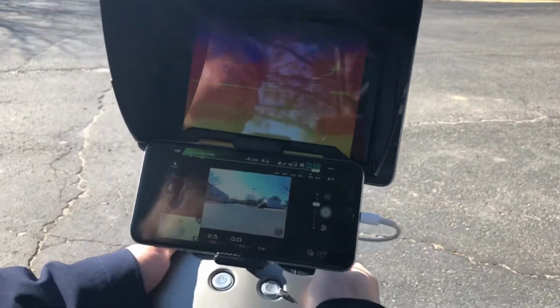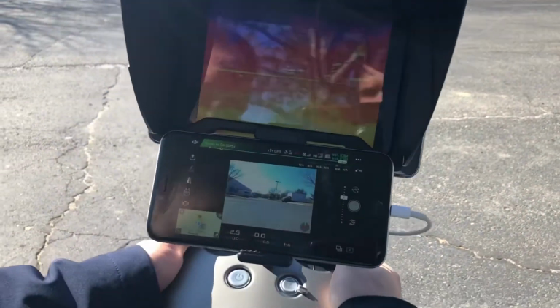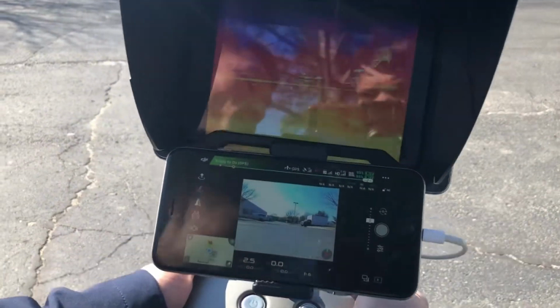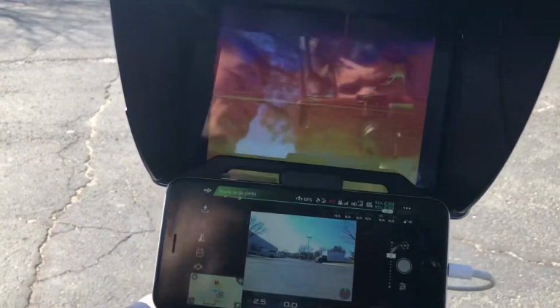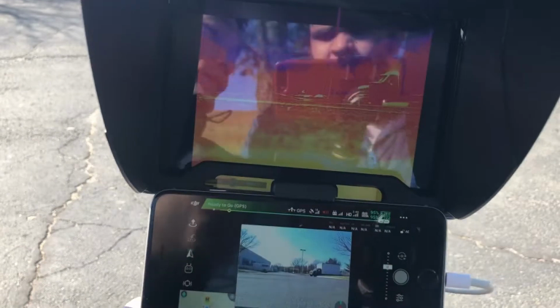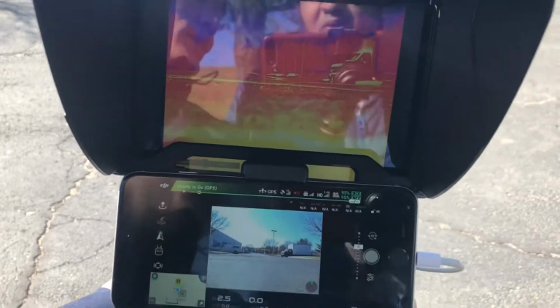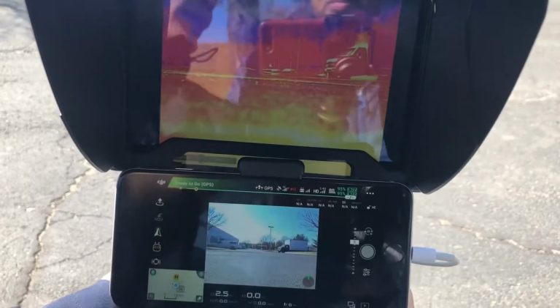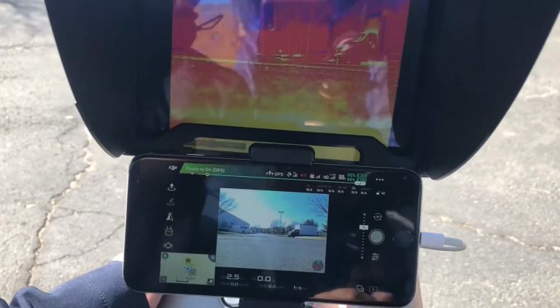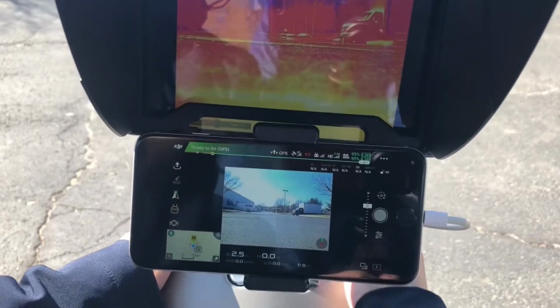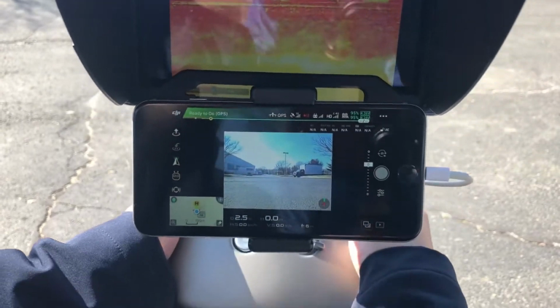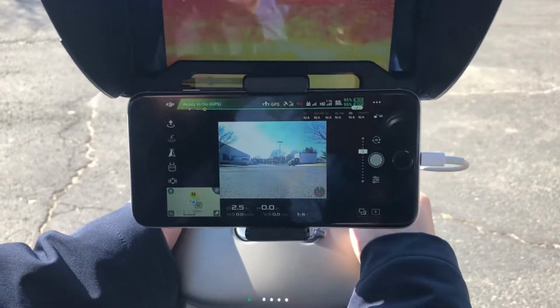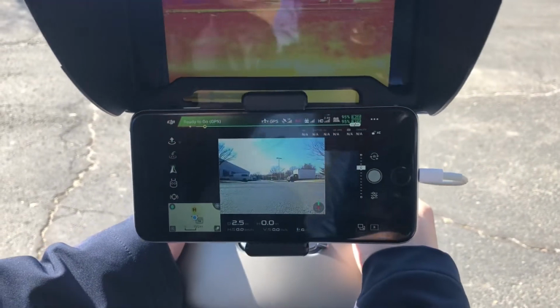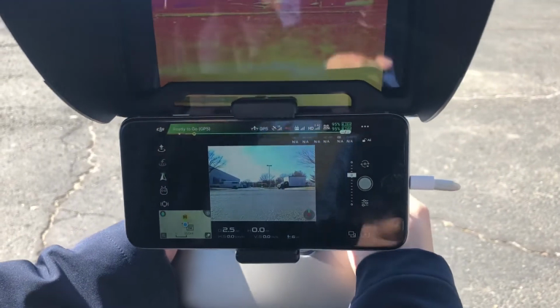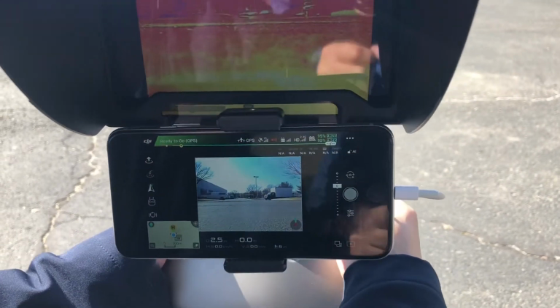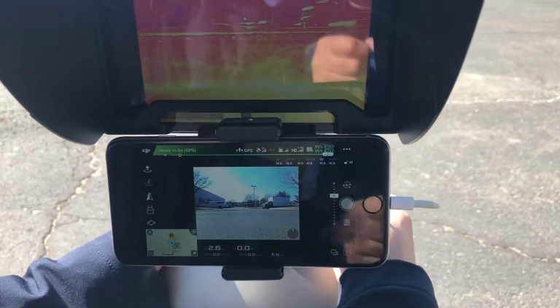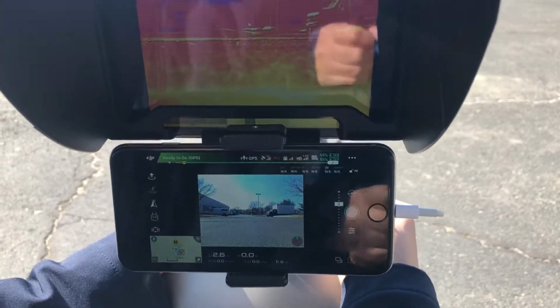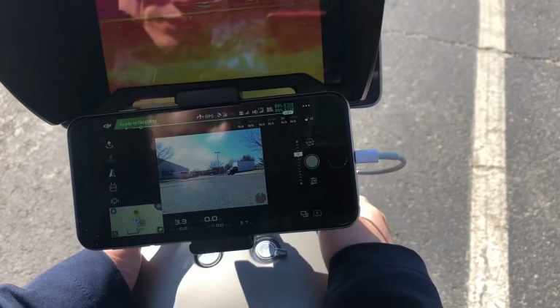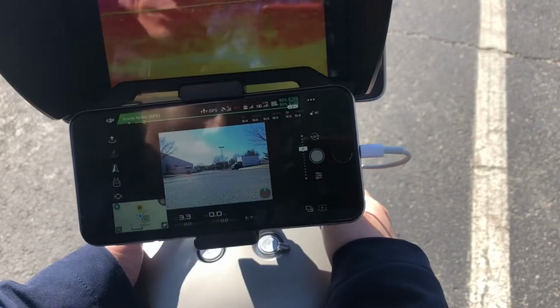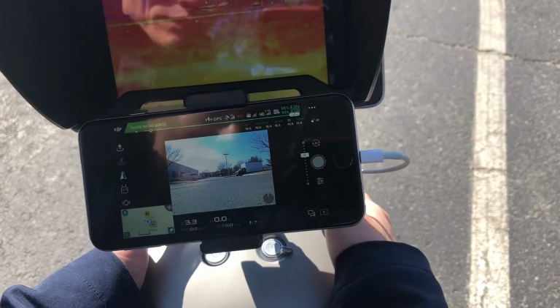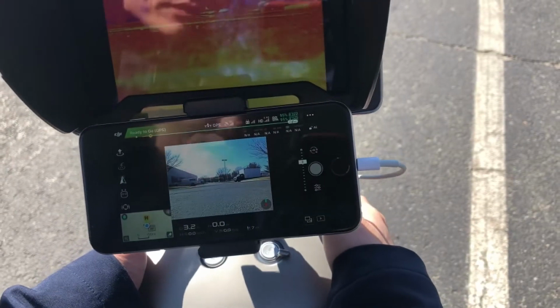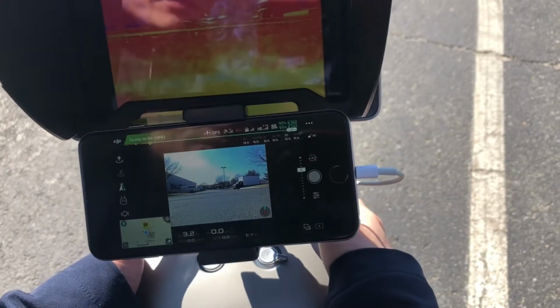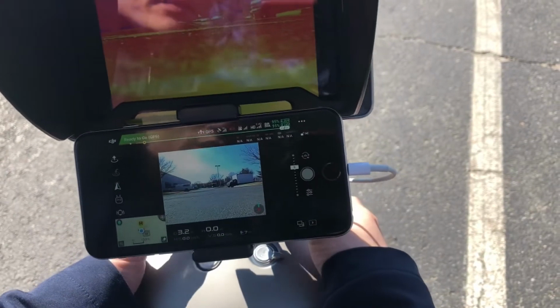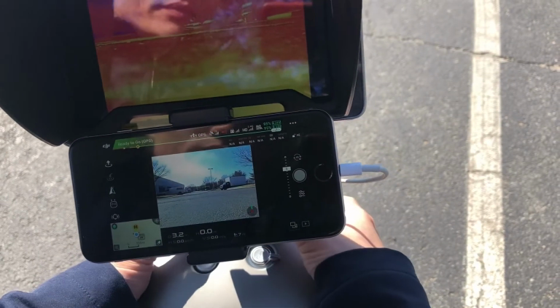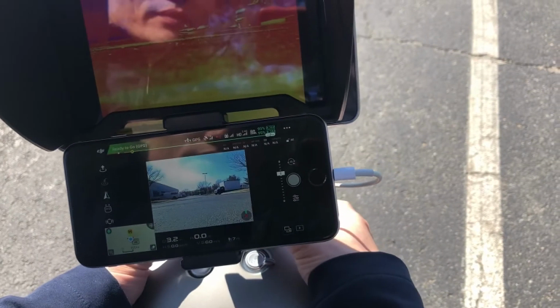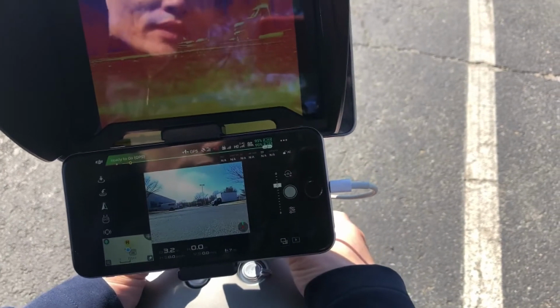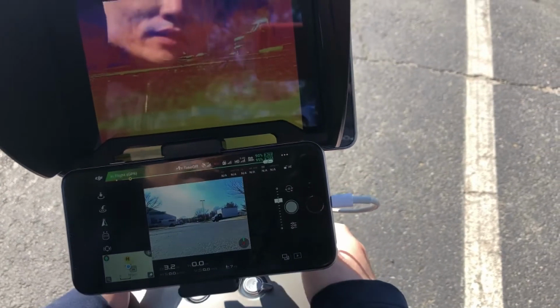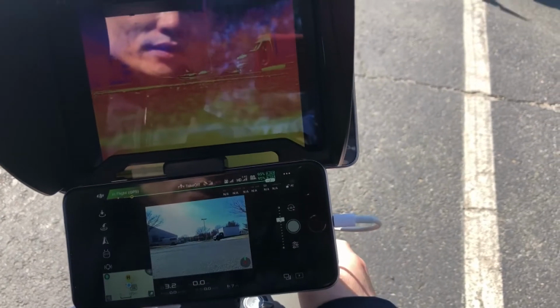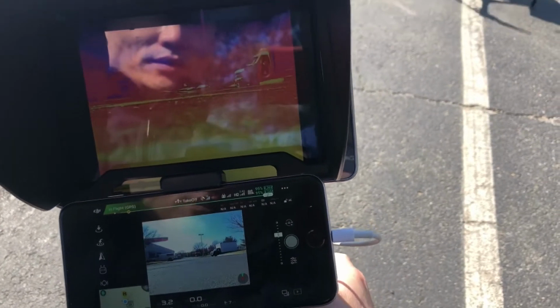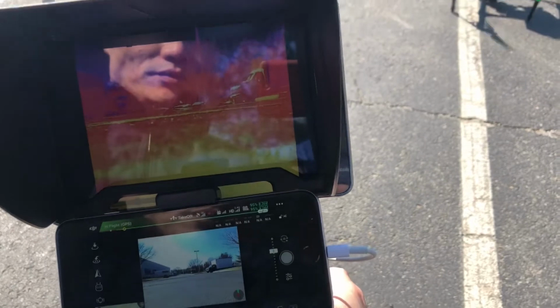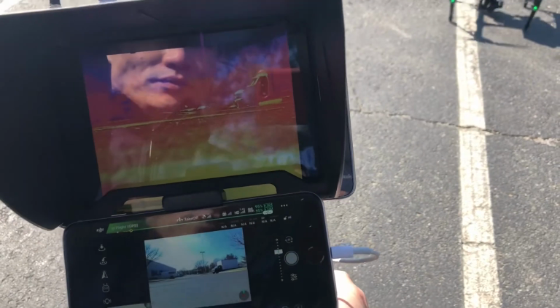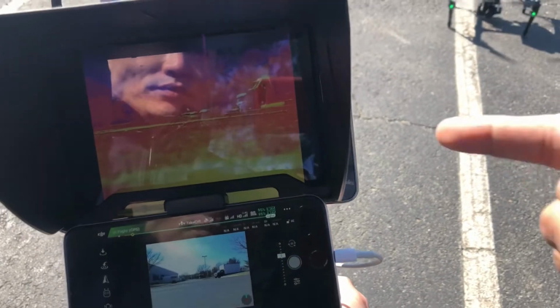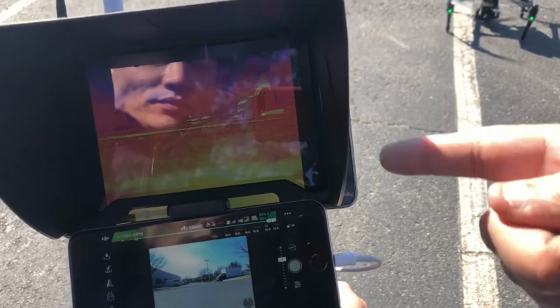Now we have things ready, we're going to fly it. There's a bit of reflection on the screen but it's fine — you can see a little bit of thermal on the display.